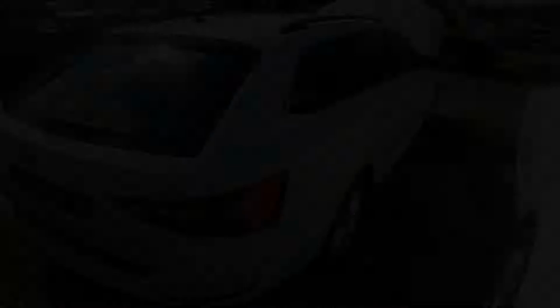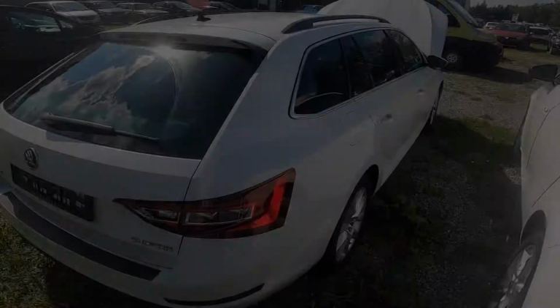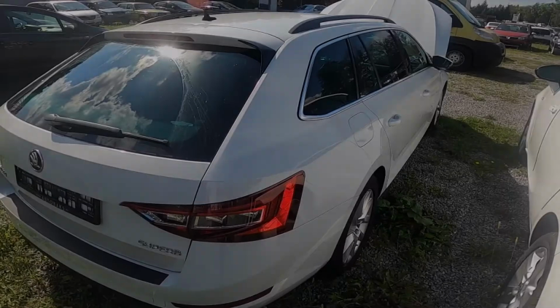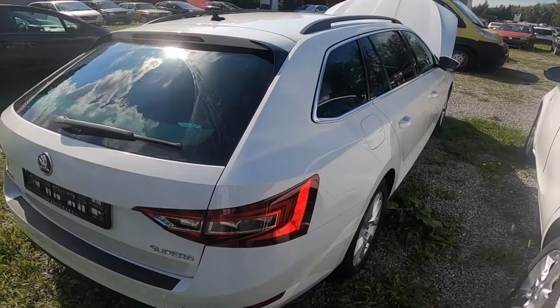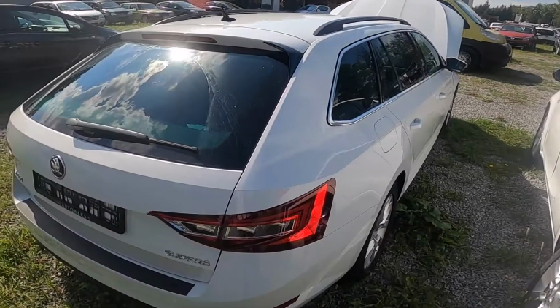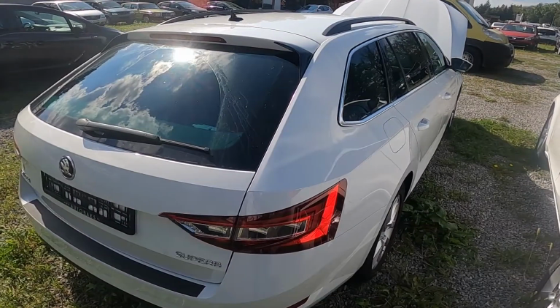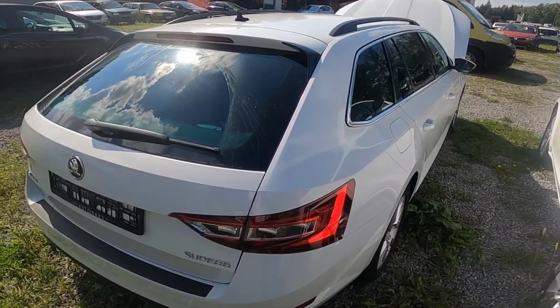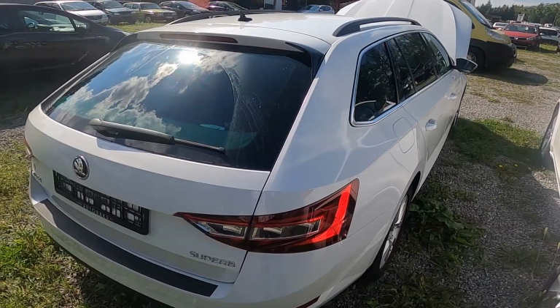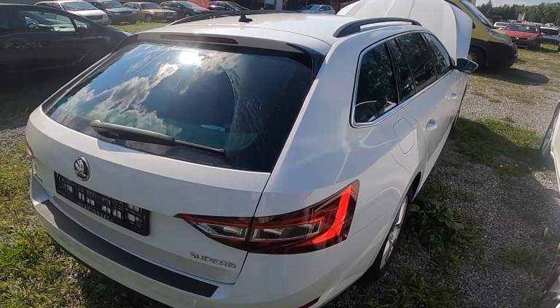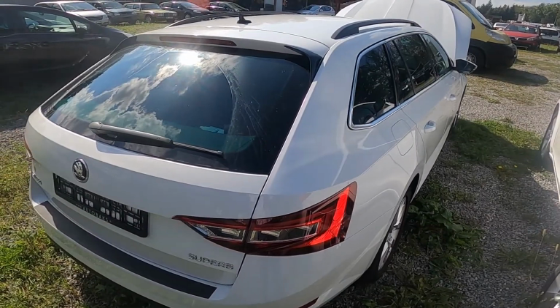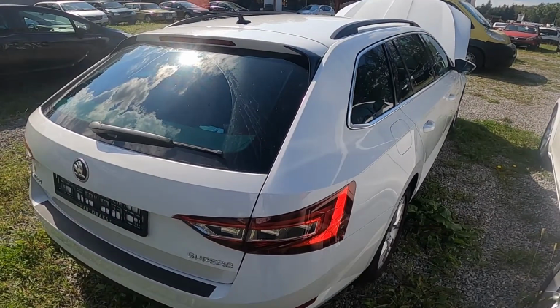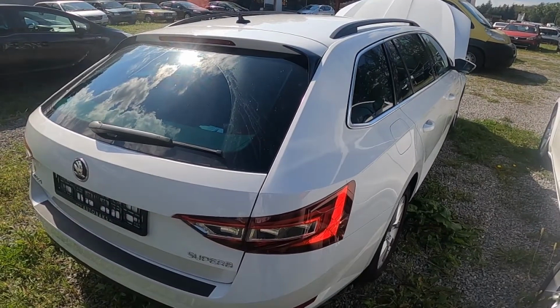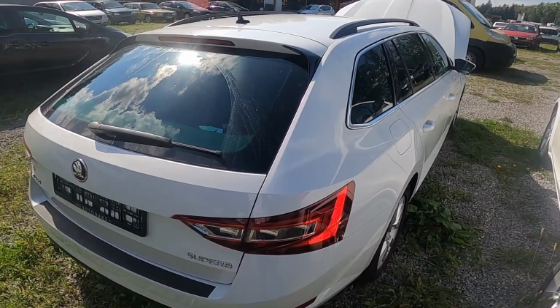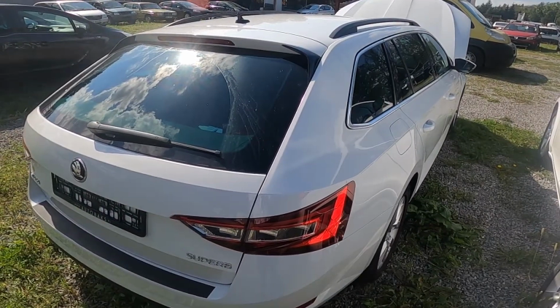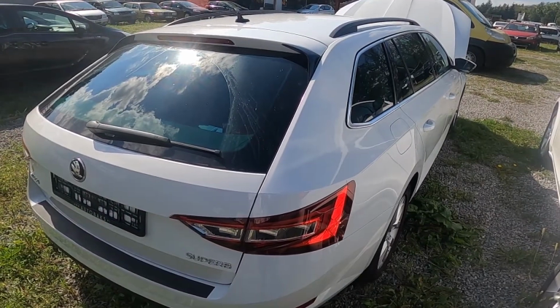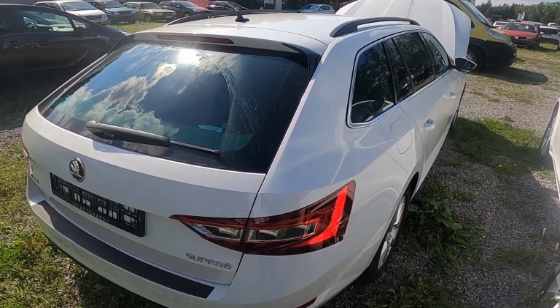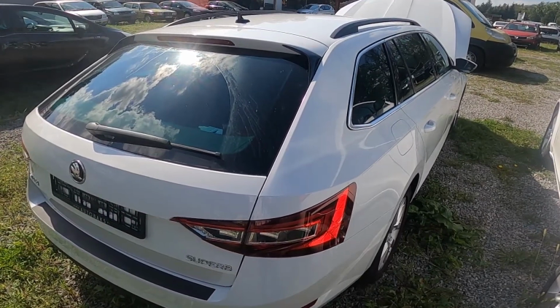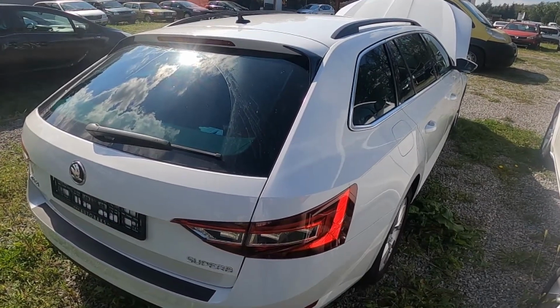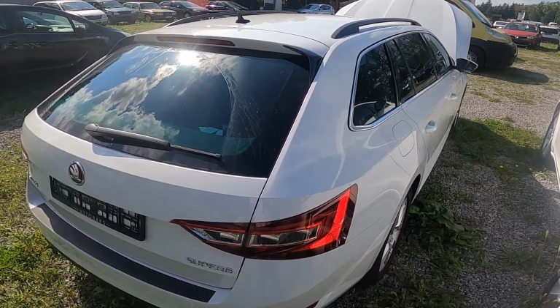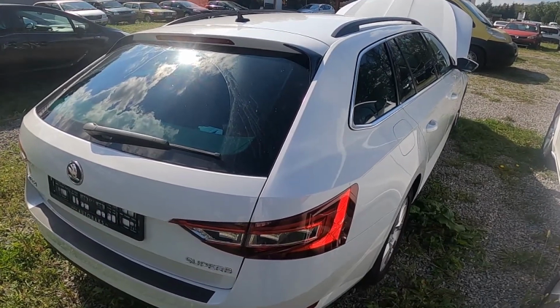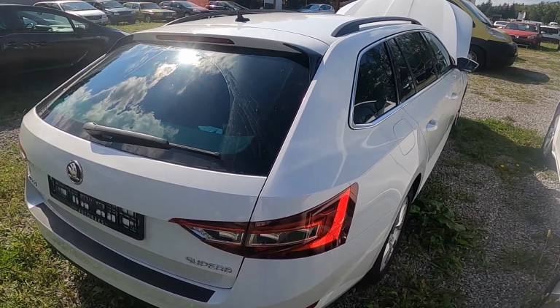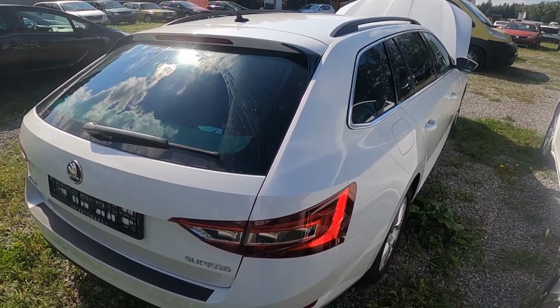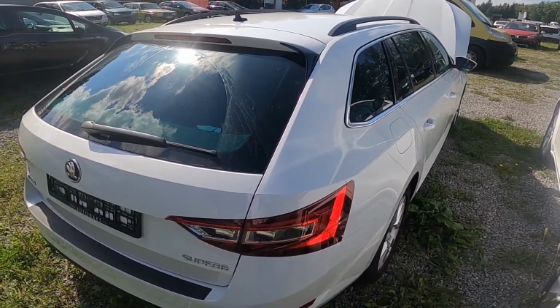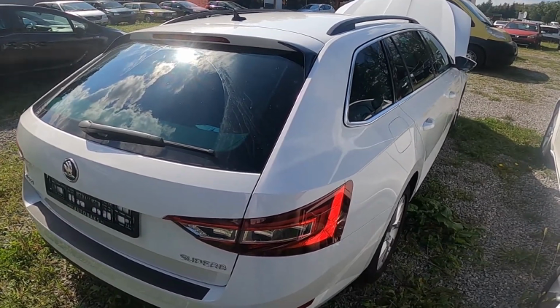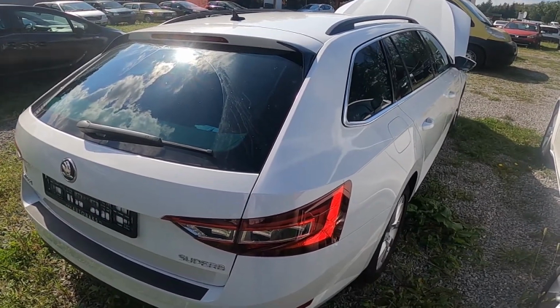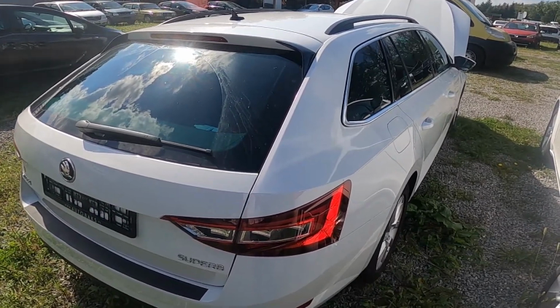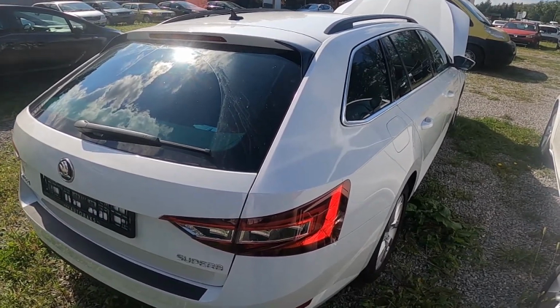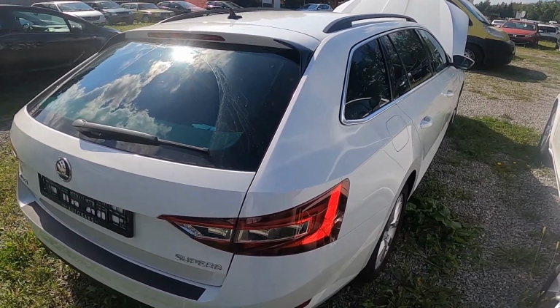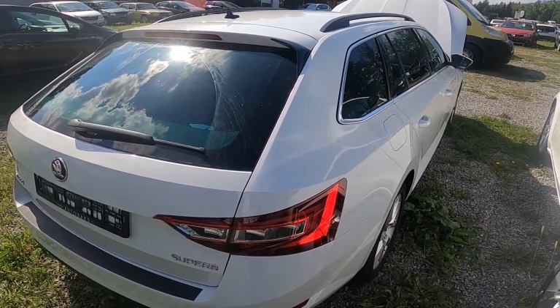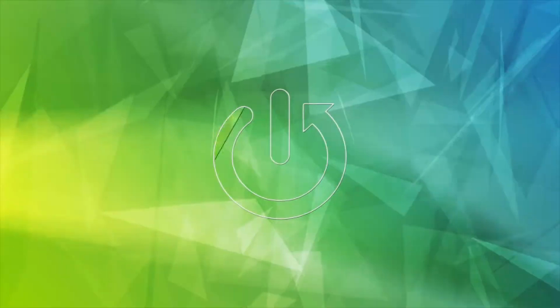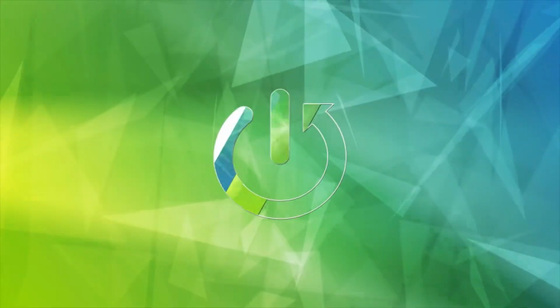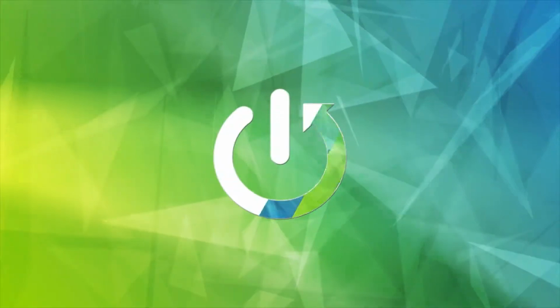Hello, in front of me I've got Skoda Superb. In this video I'll show you how to unlock the gas tank.